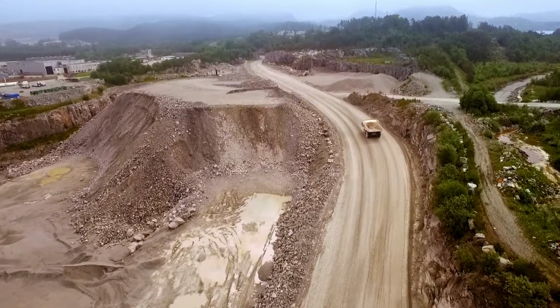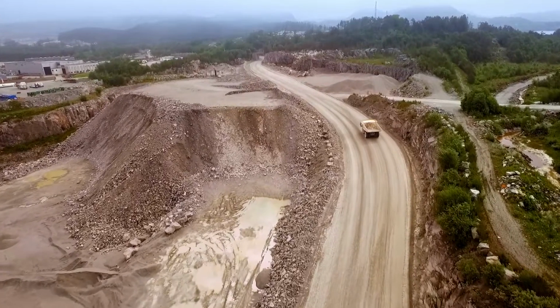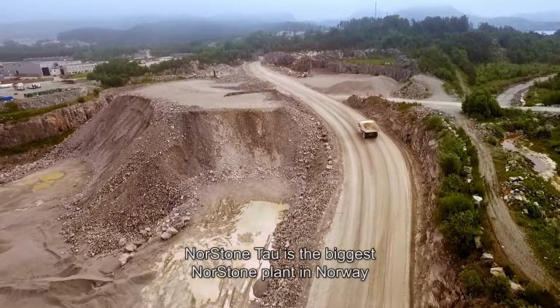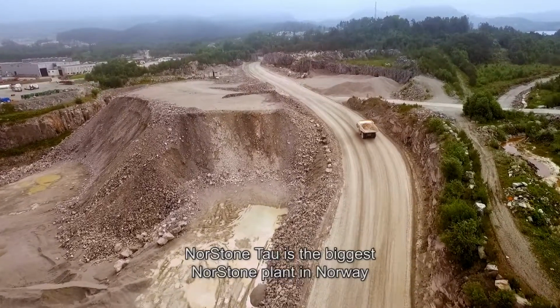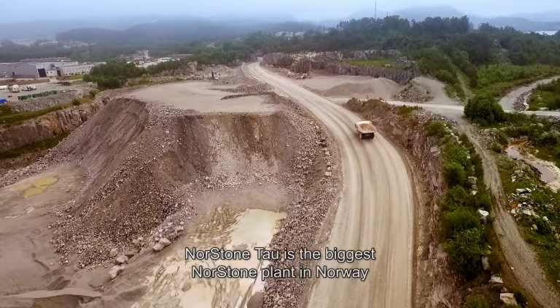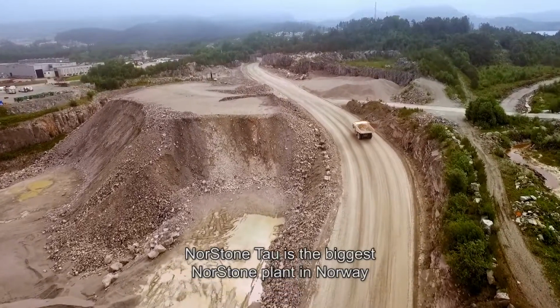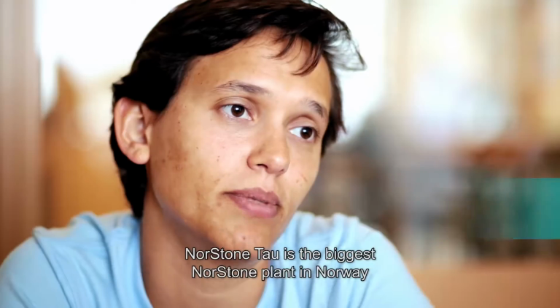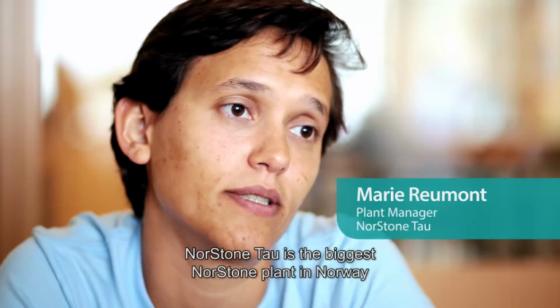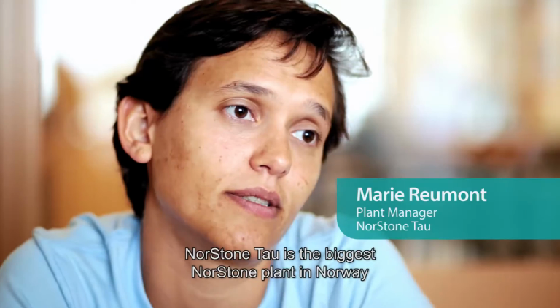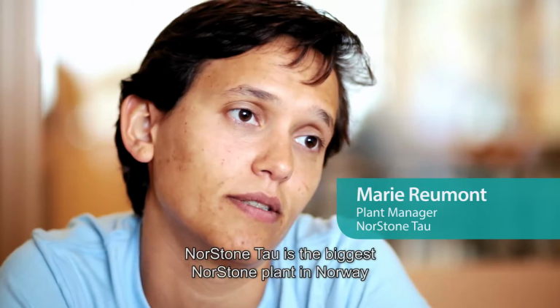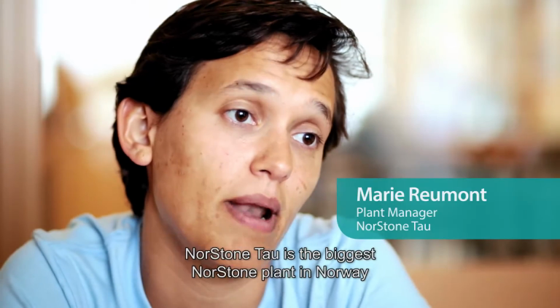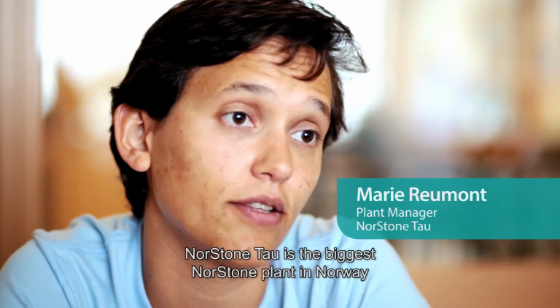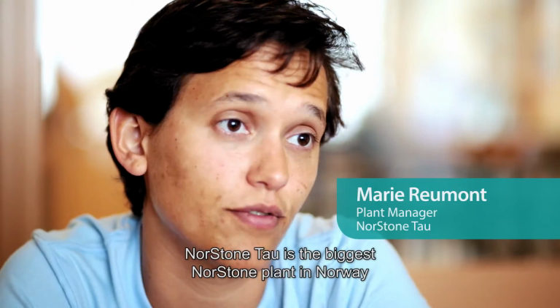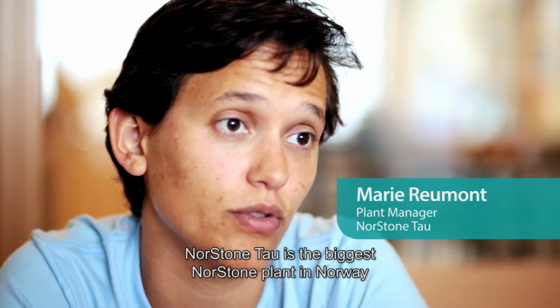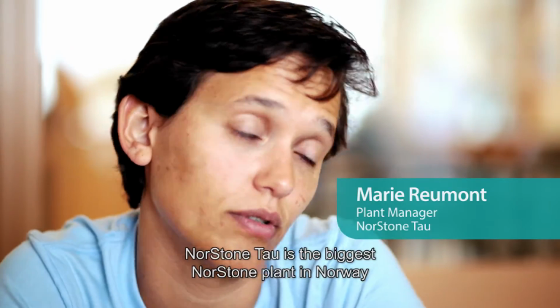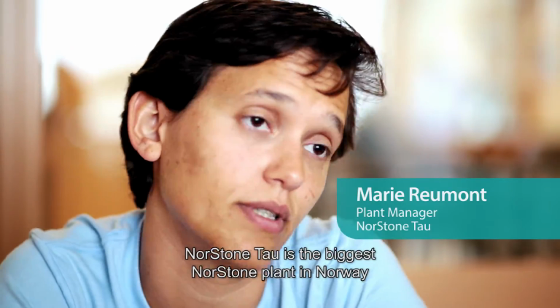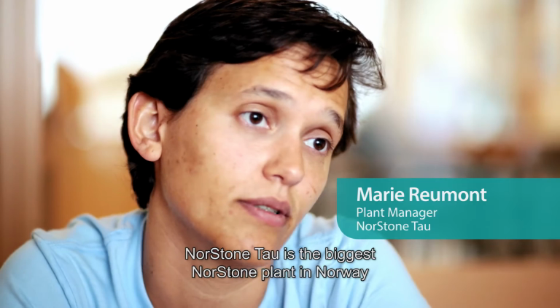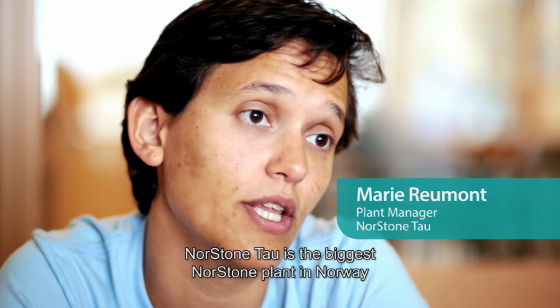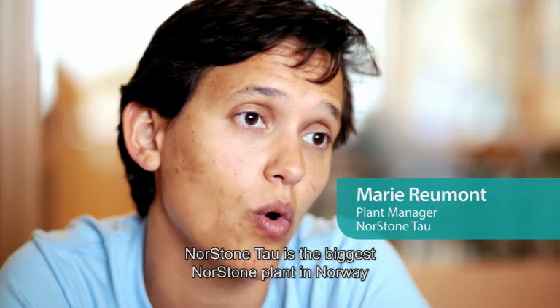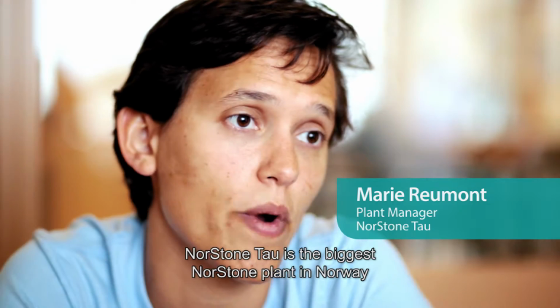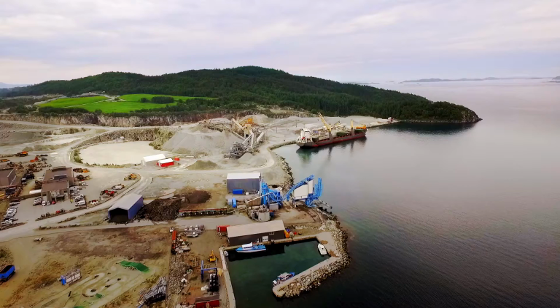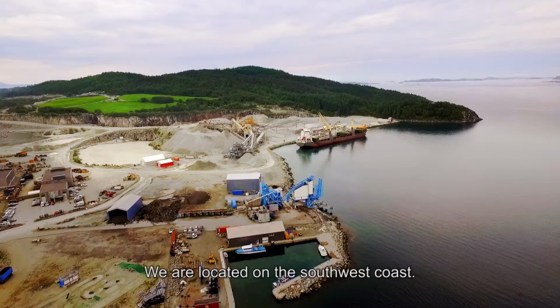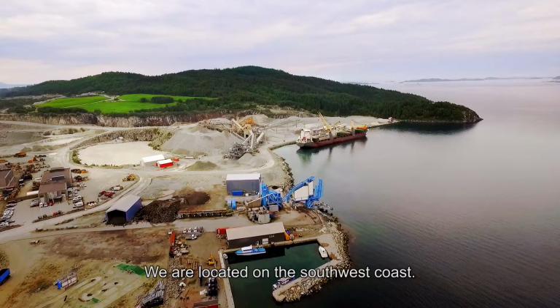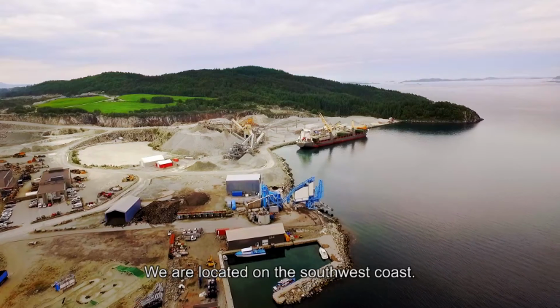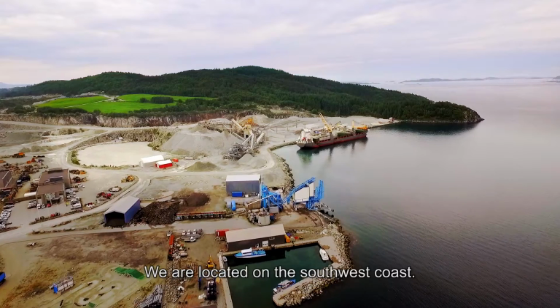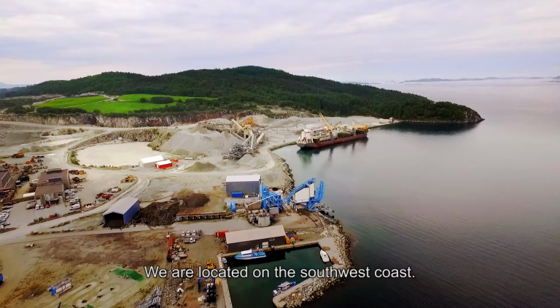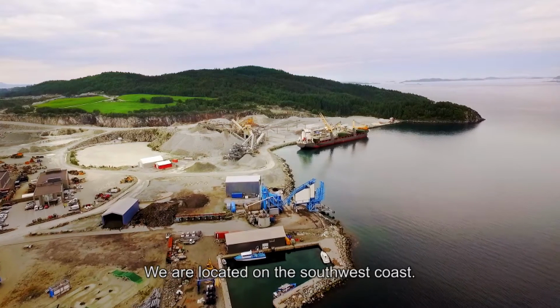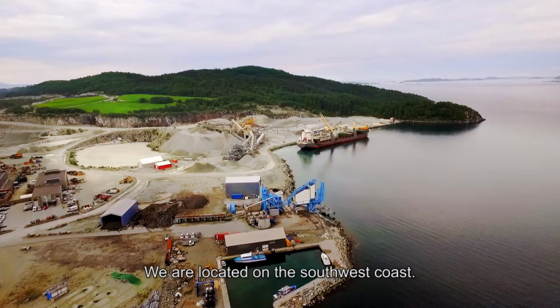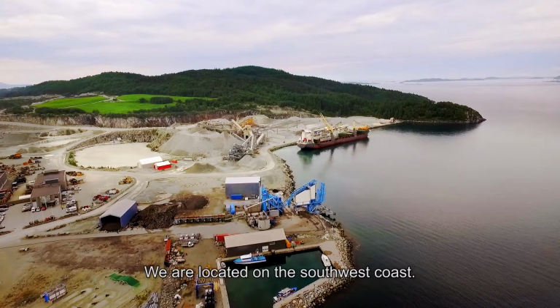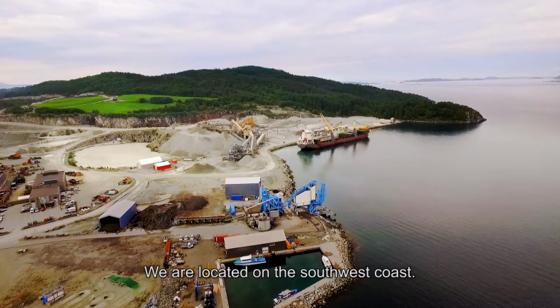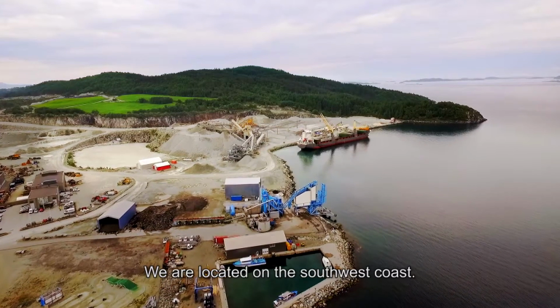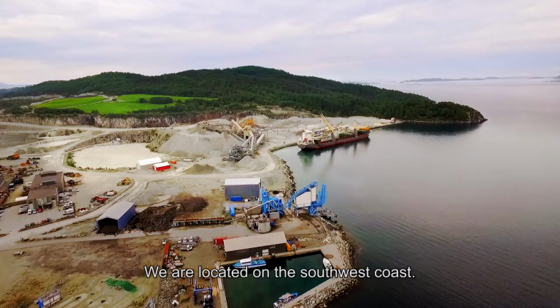Northstone Tower is the biggest plant of Northstone in Norway. We are located on the south-west coast.